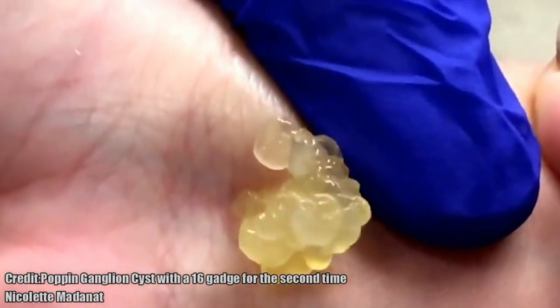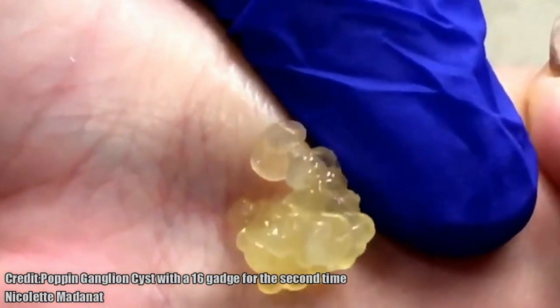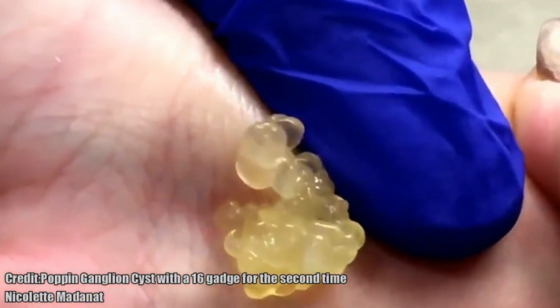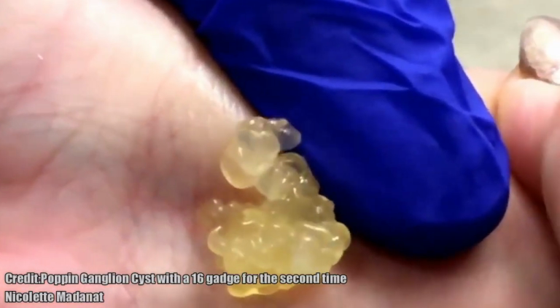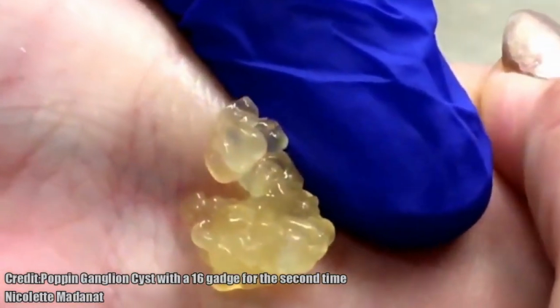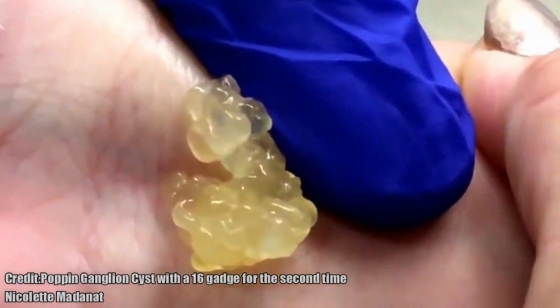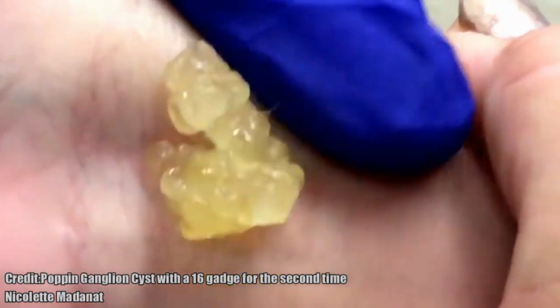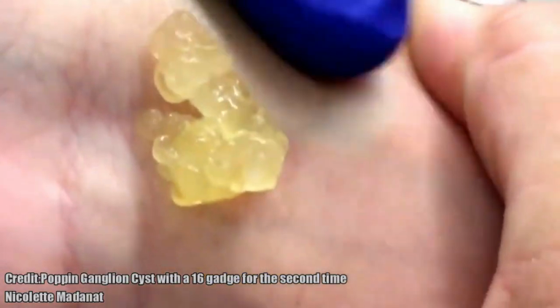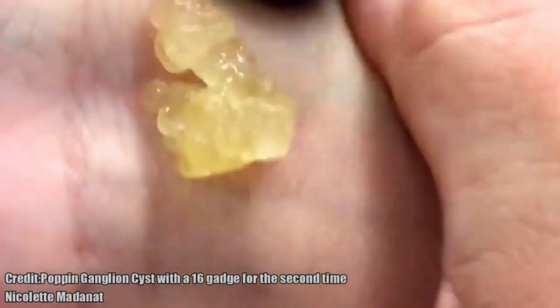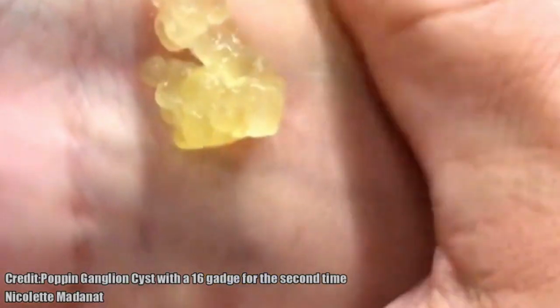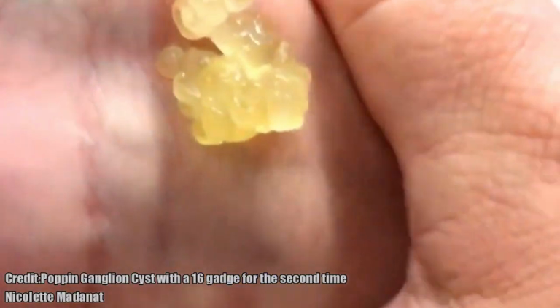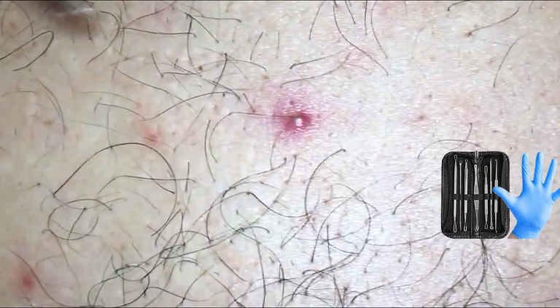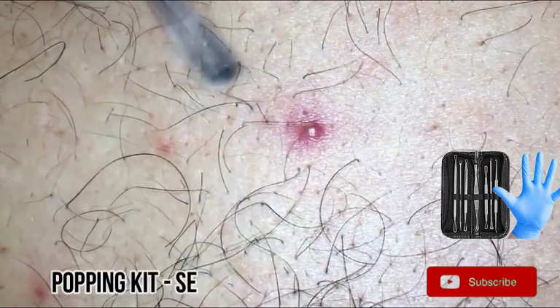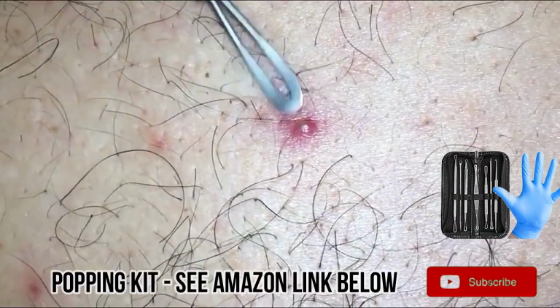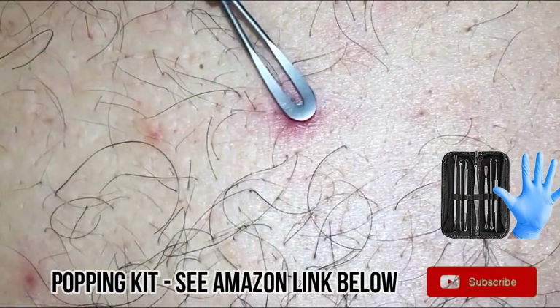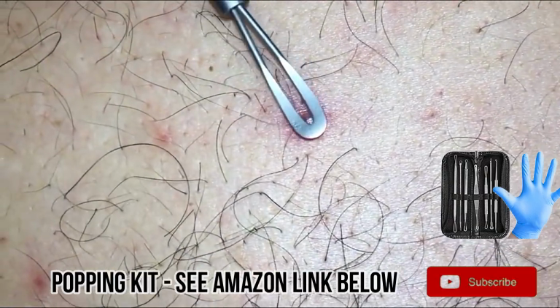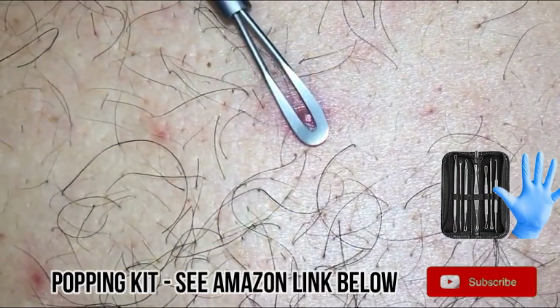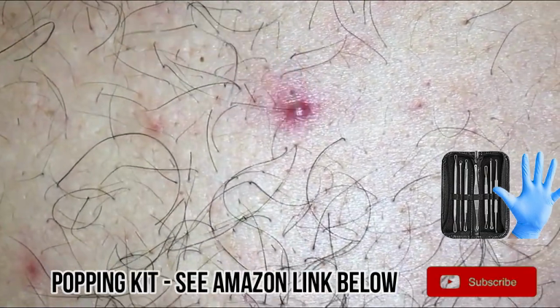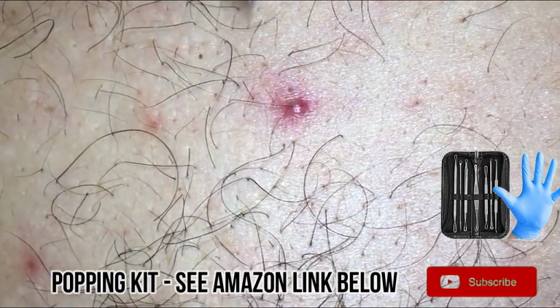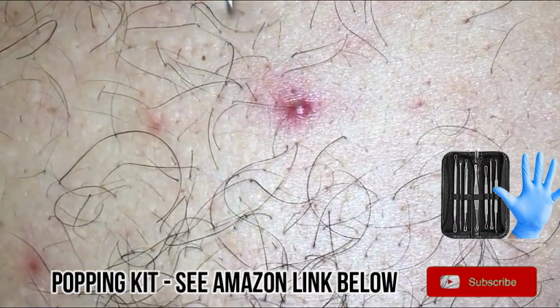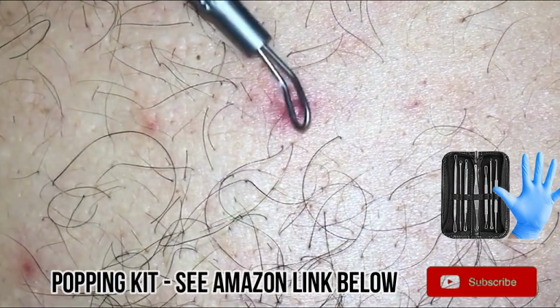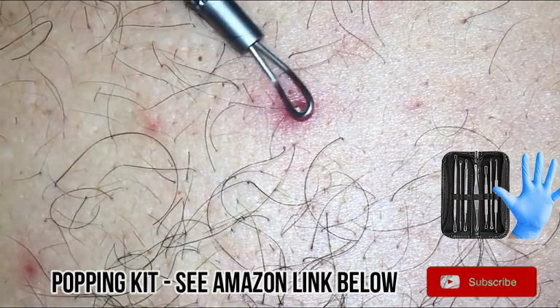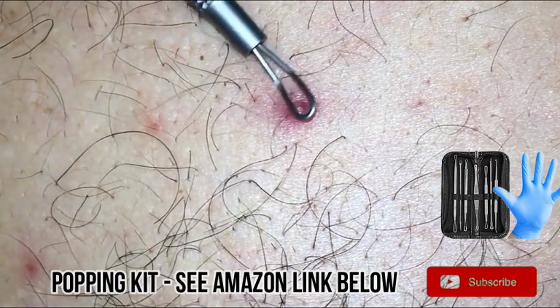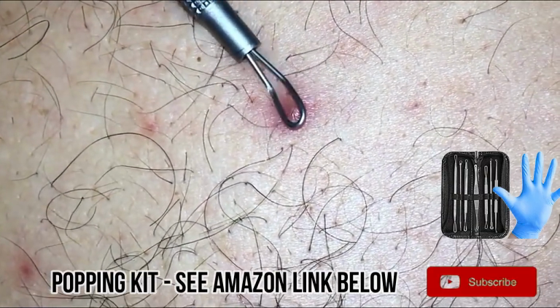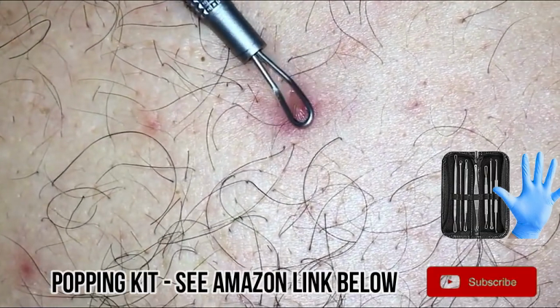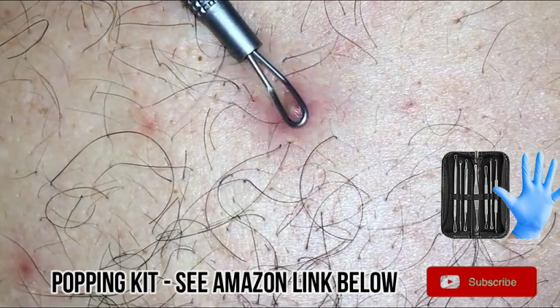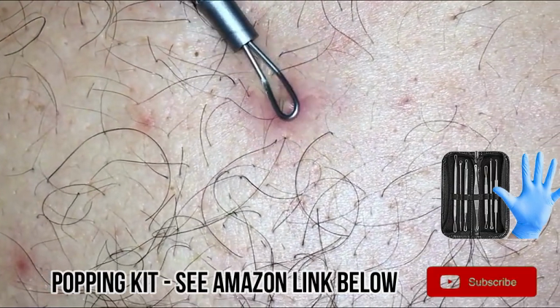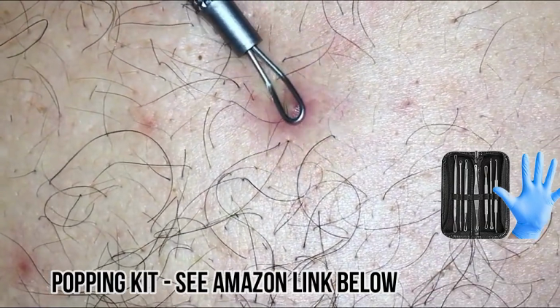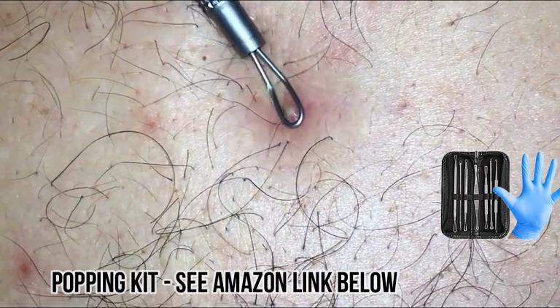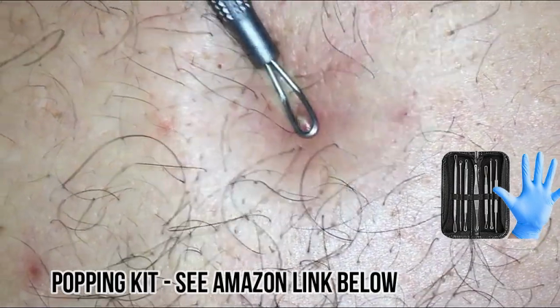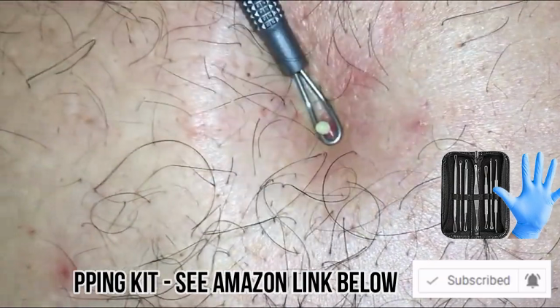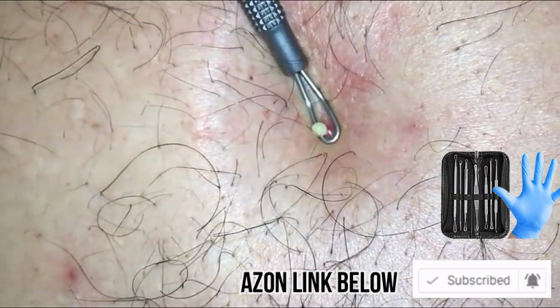Make sure to check out these fine Pimple Popper kits. The kit in the link below is reasonably priced and it's absolutely the best kit on the market today.